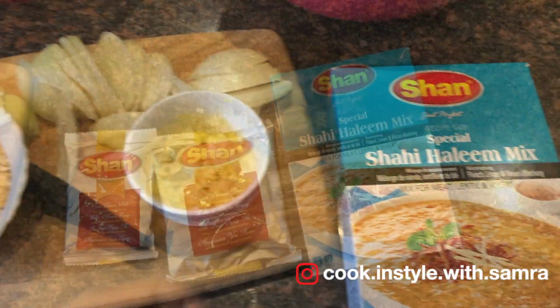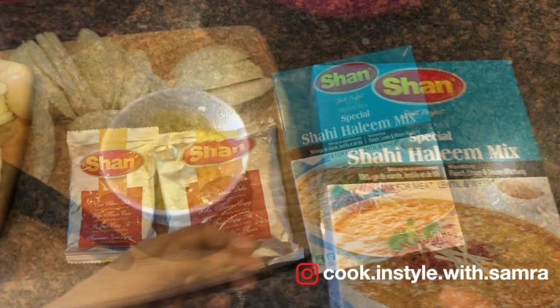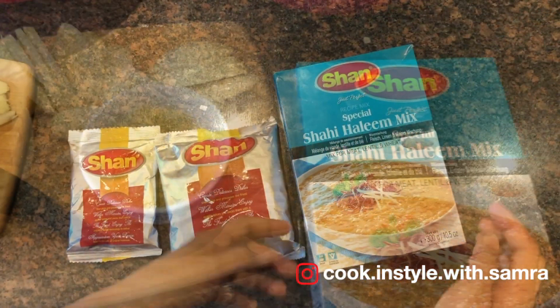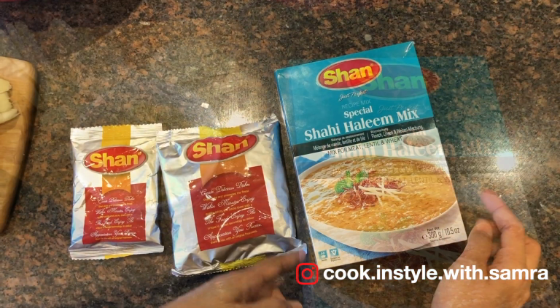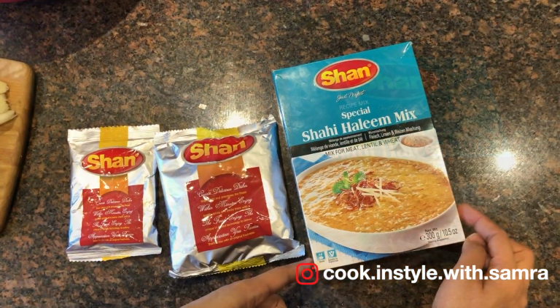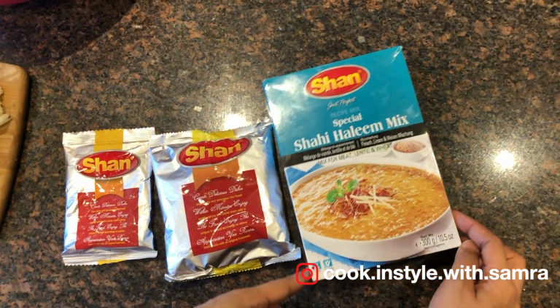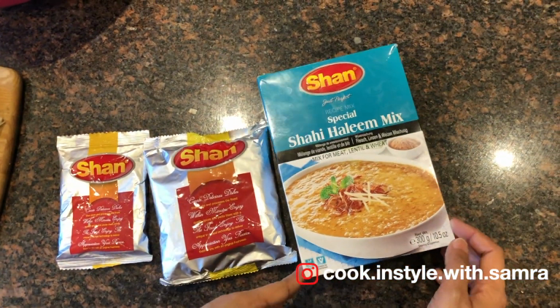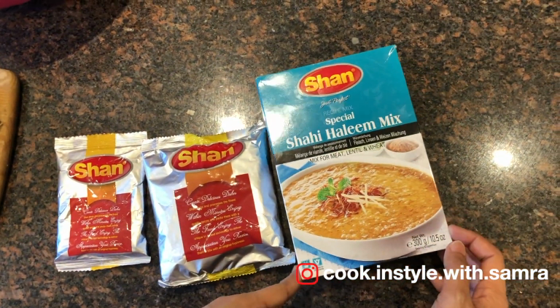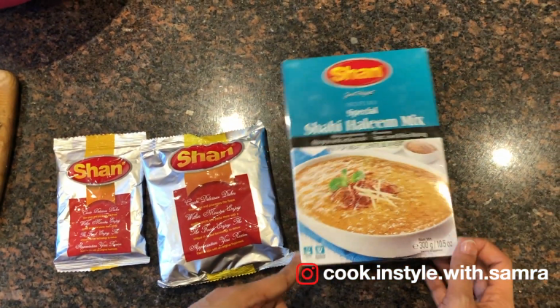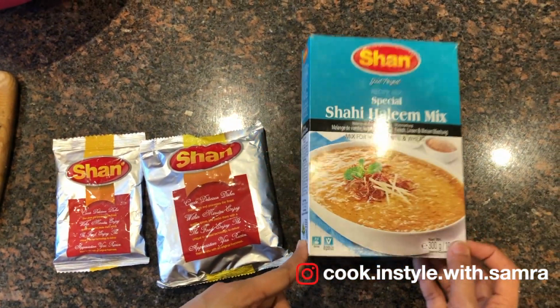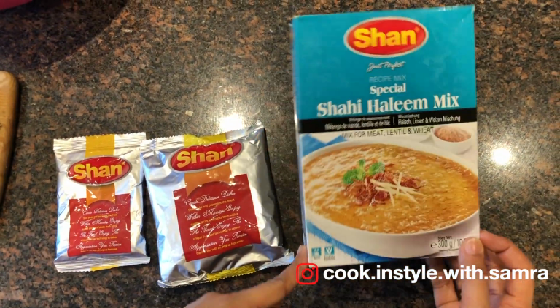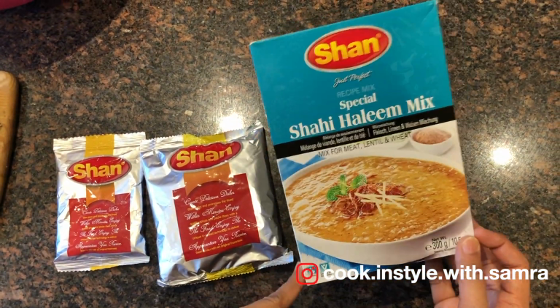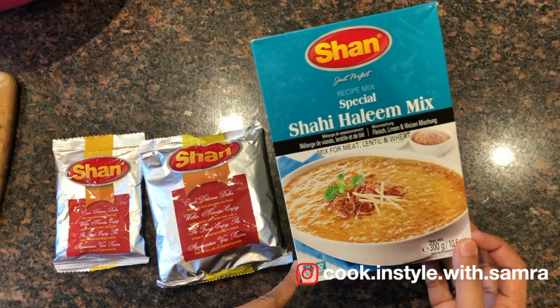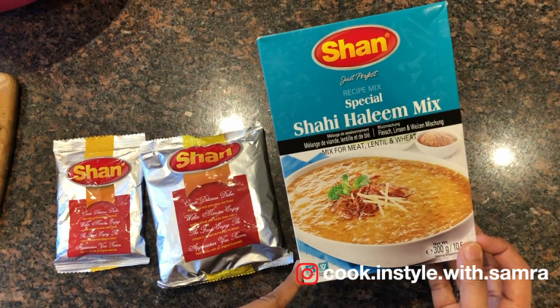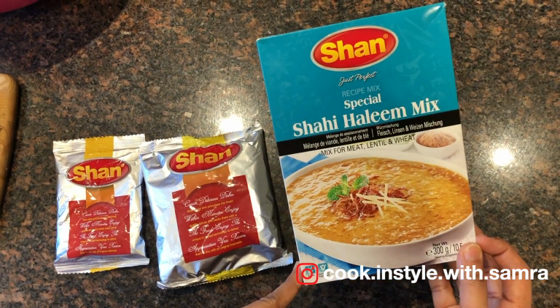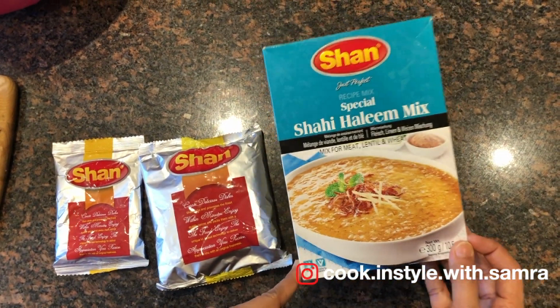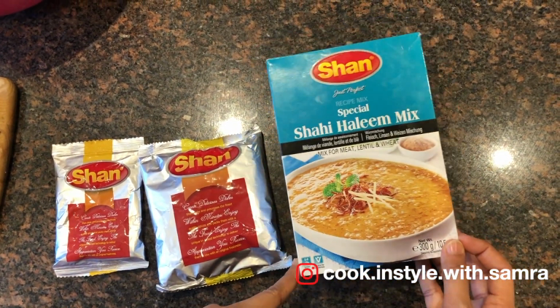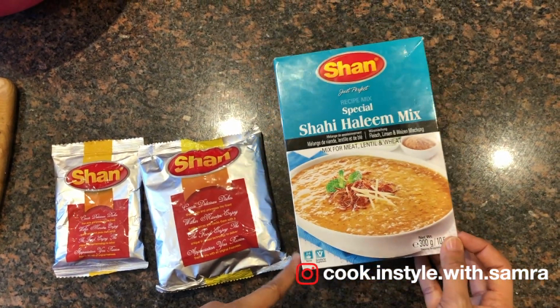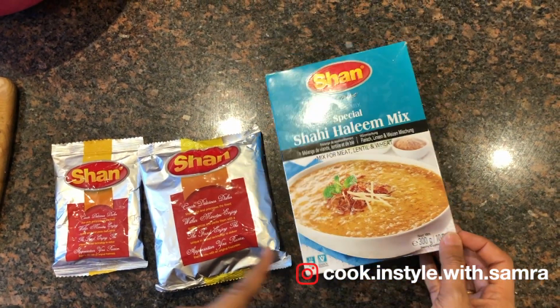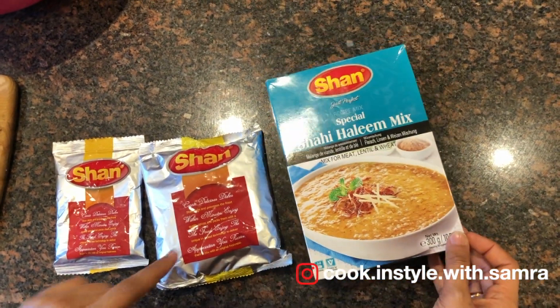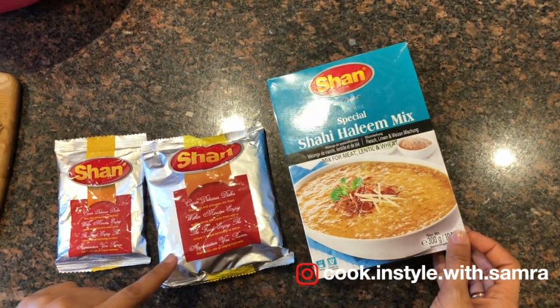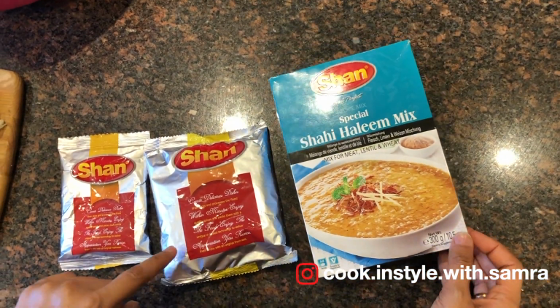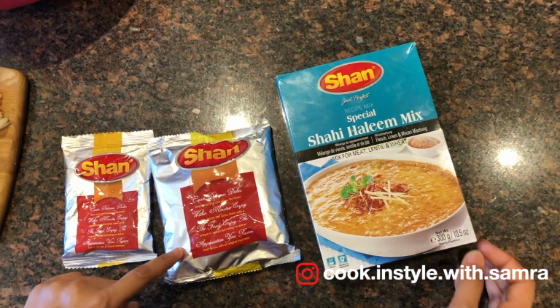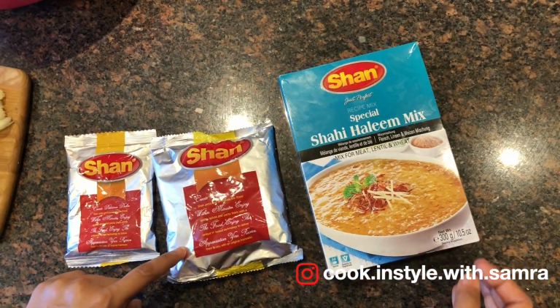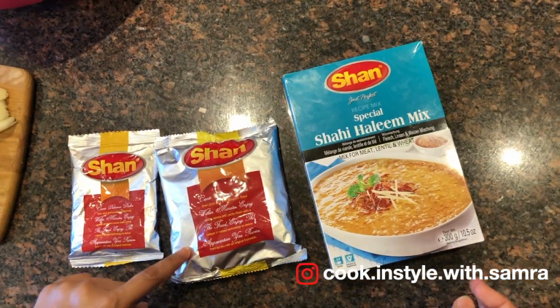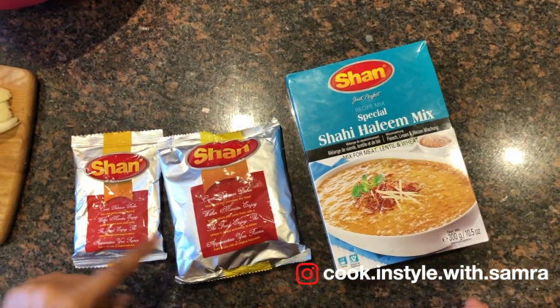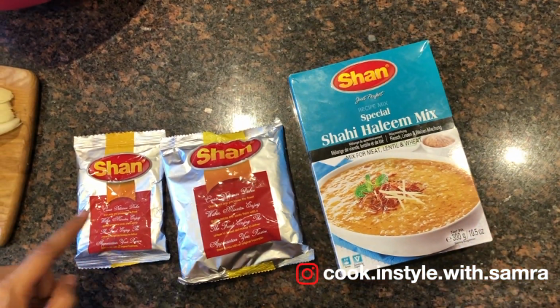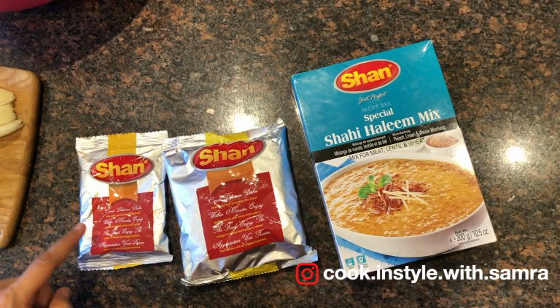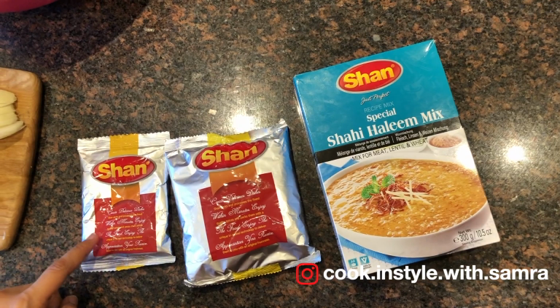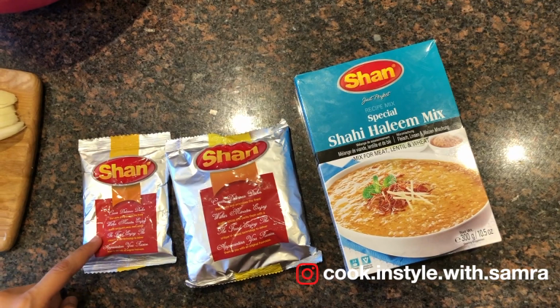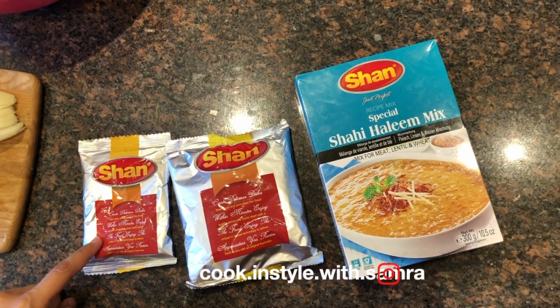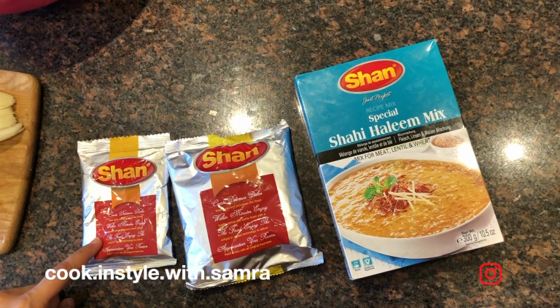In the Shan Haleem mix, there are two packets — one of the lentils and one of the masala.